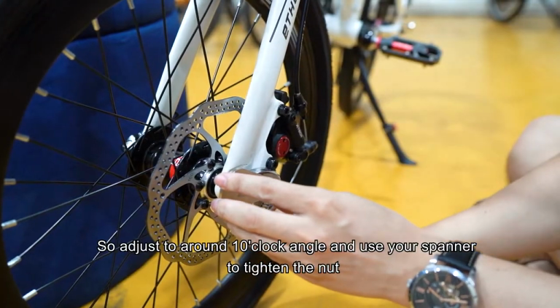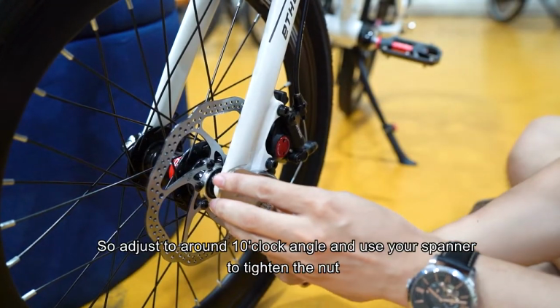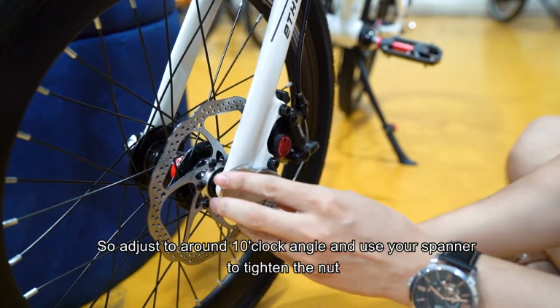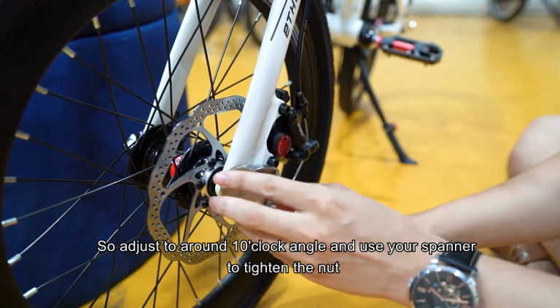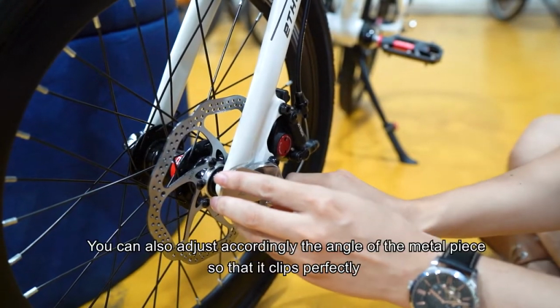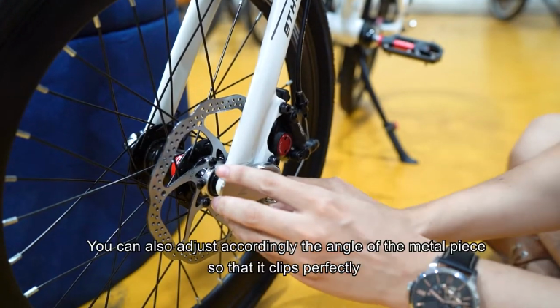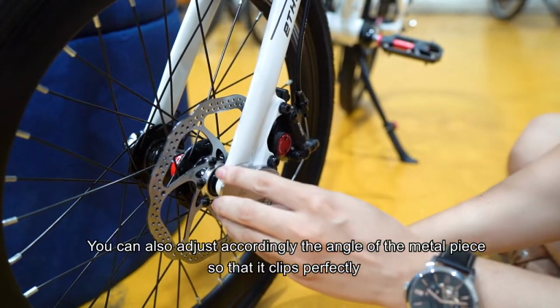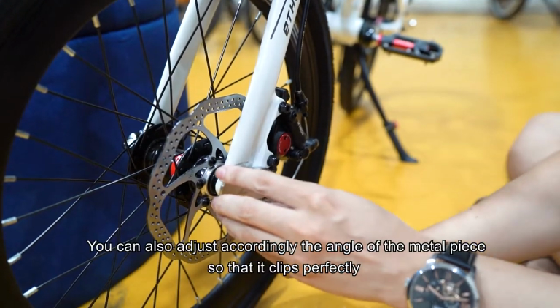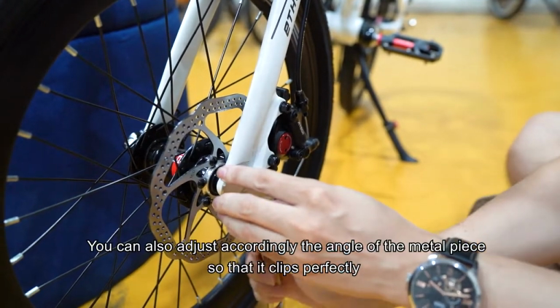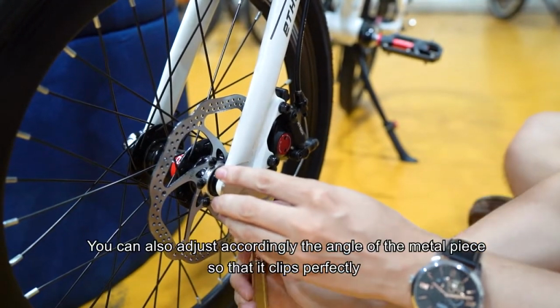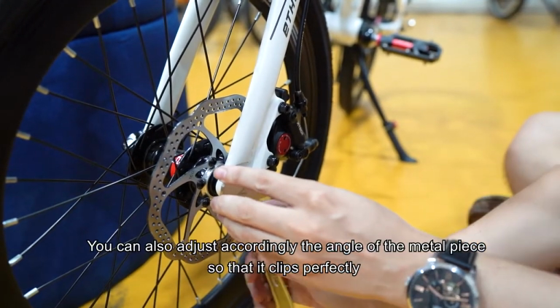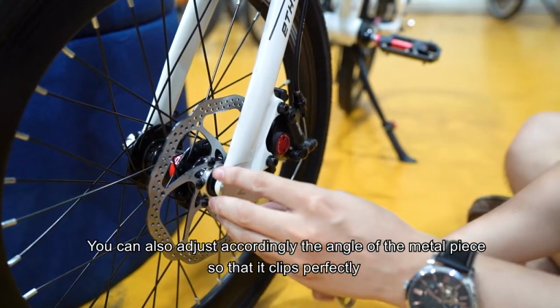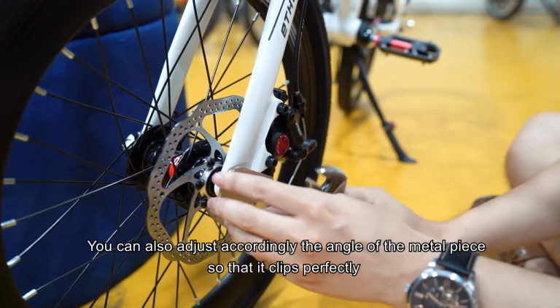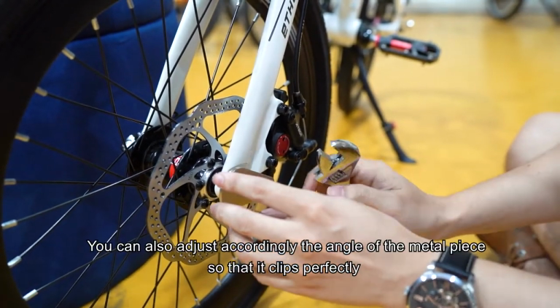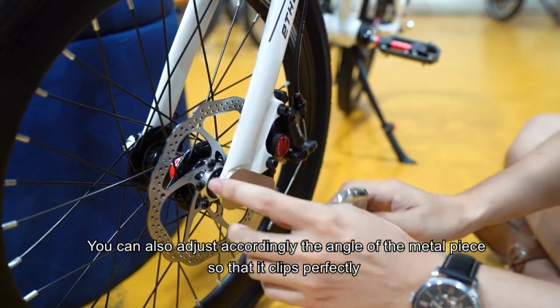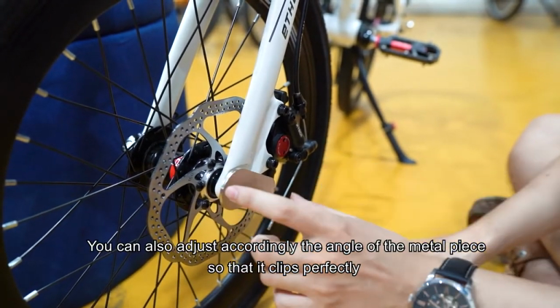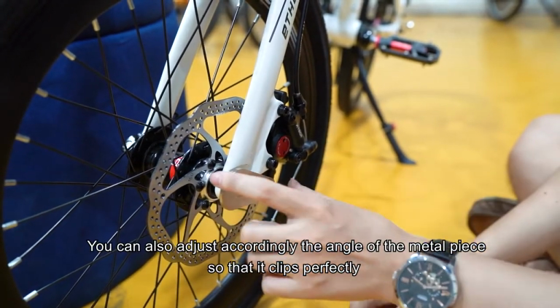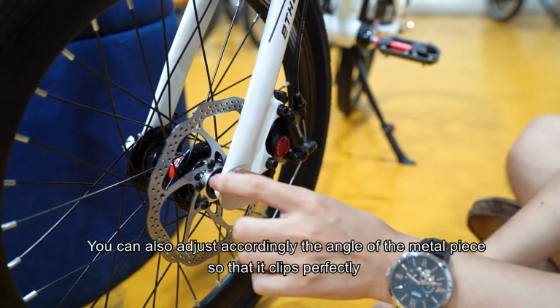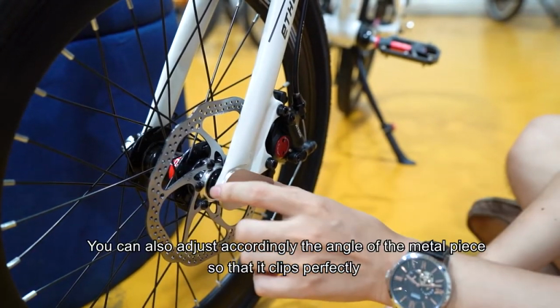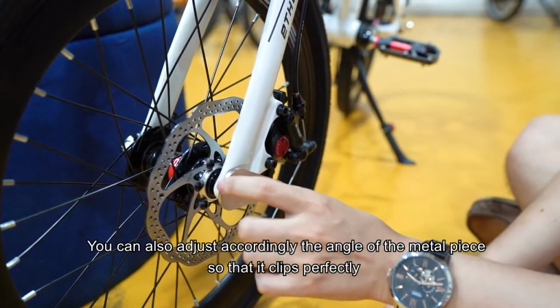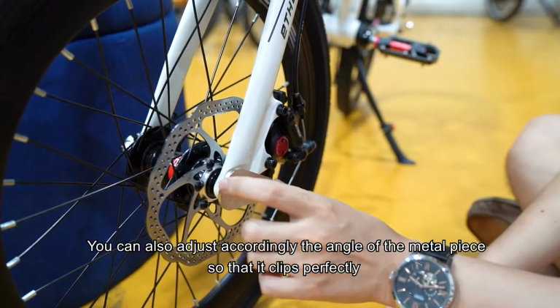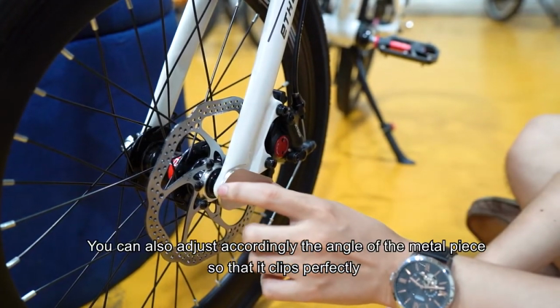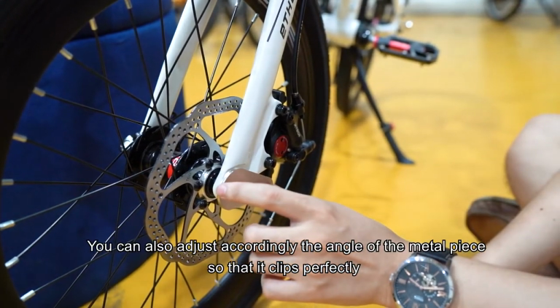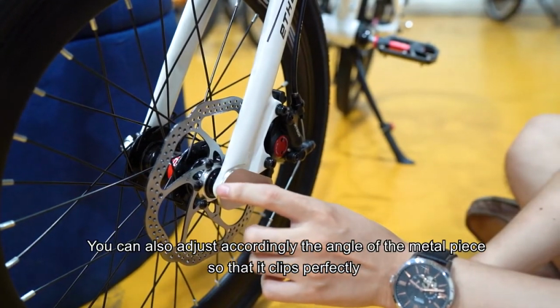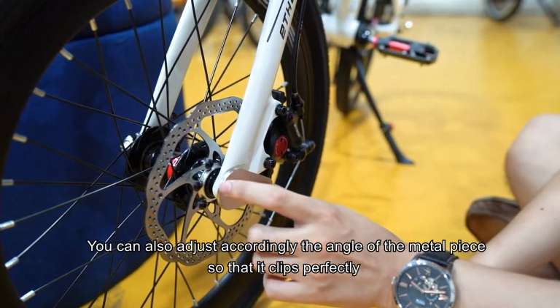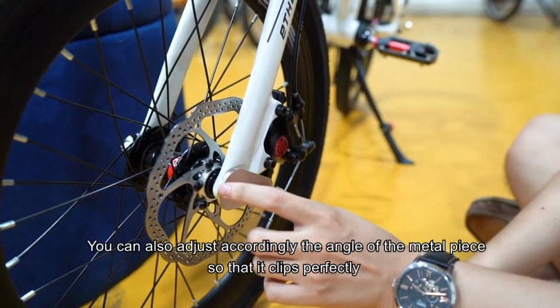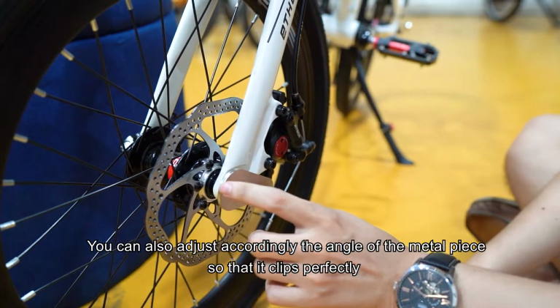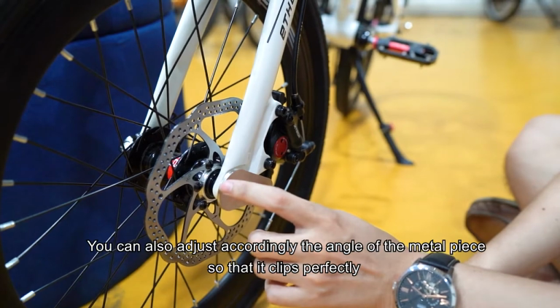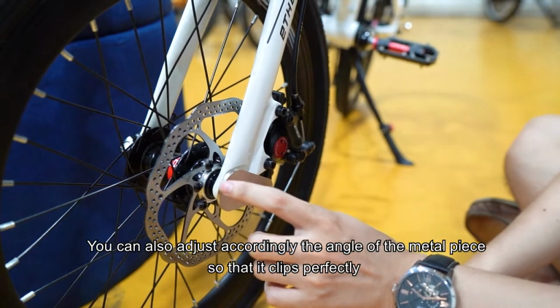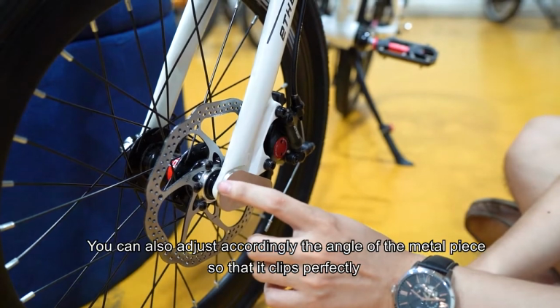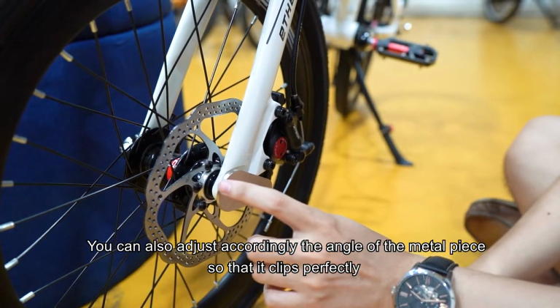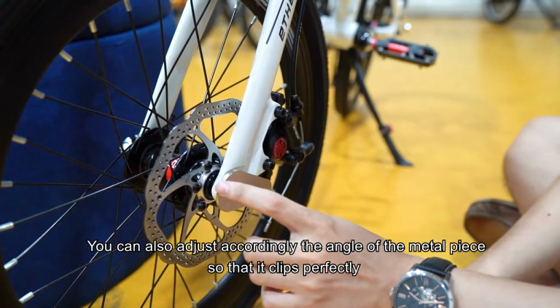You can also adjust accordingly the angle of the metal piece so that it clips perfectly.